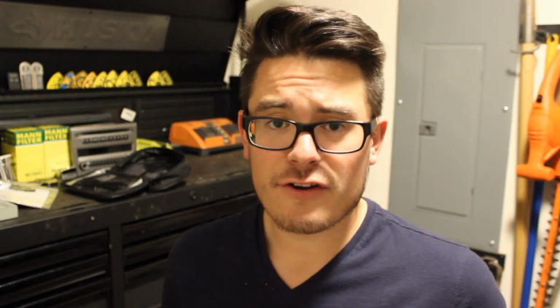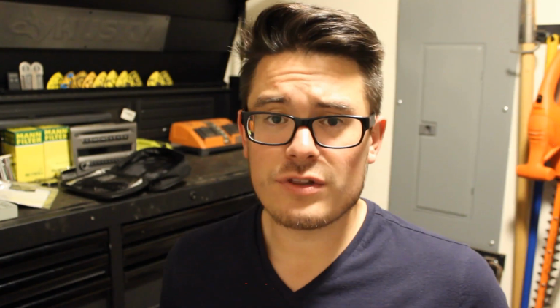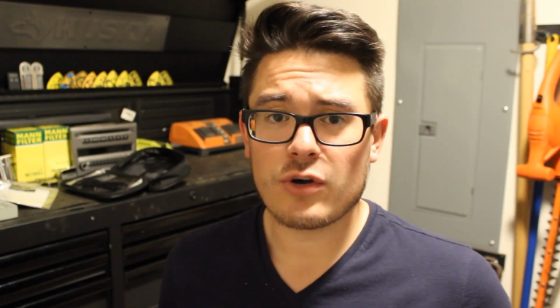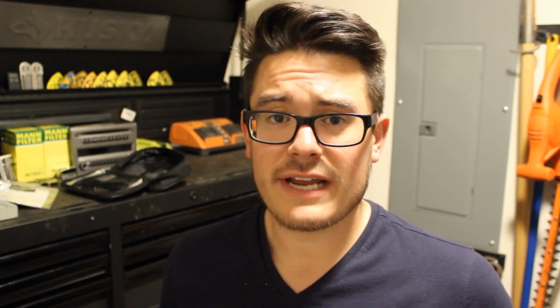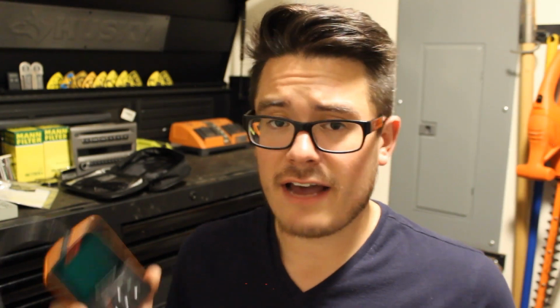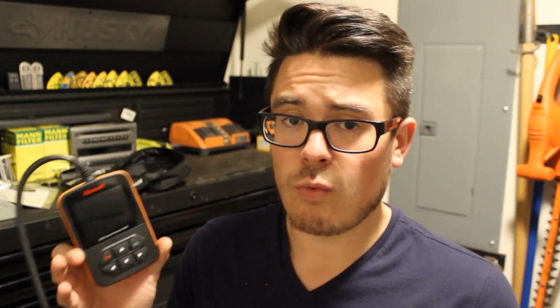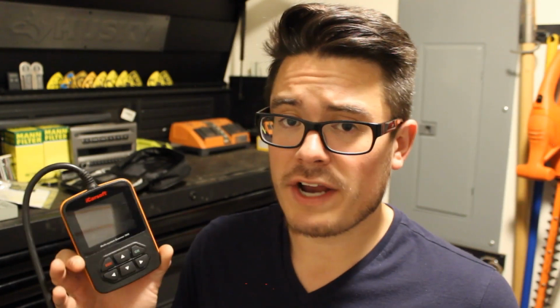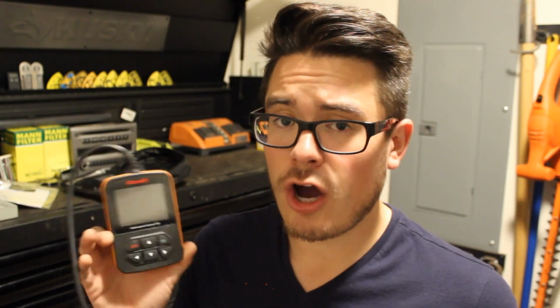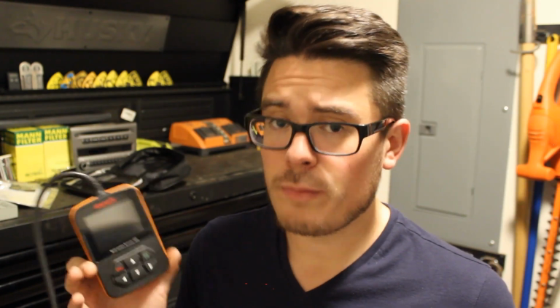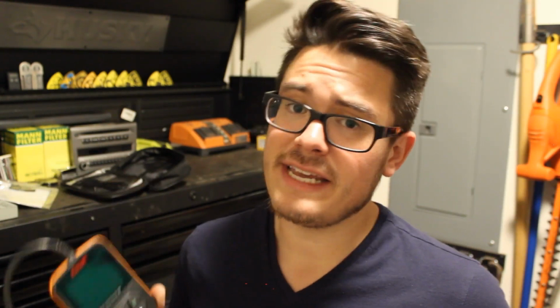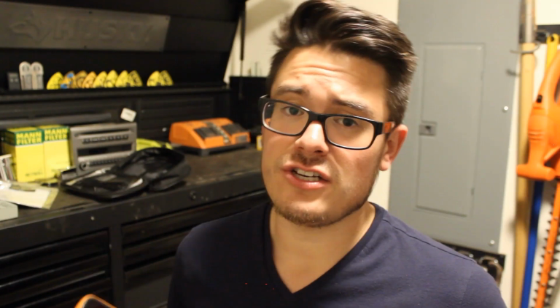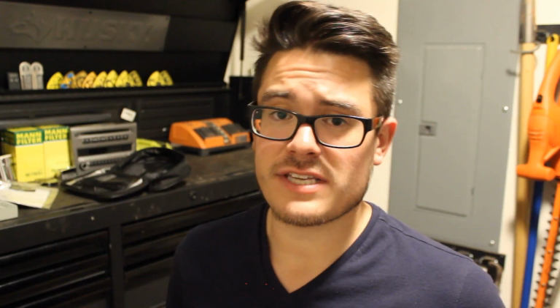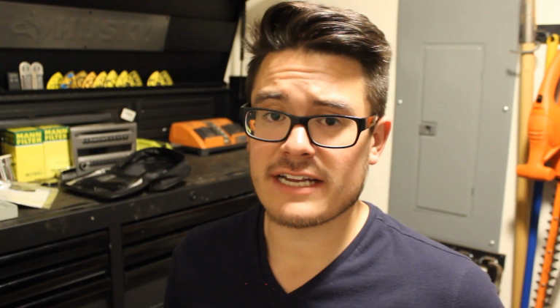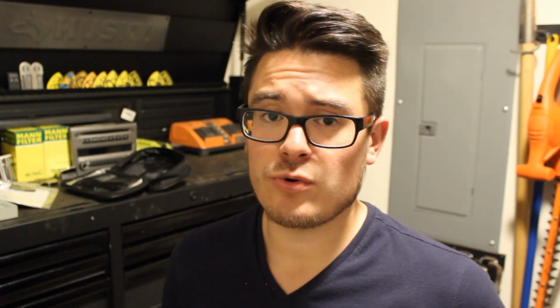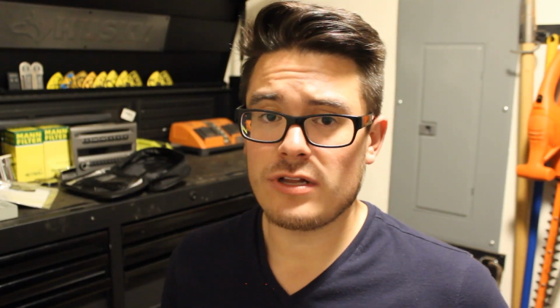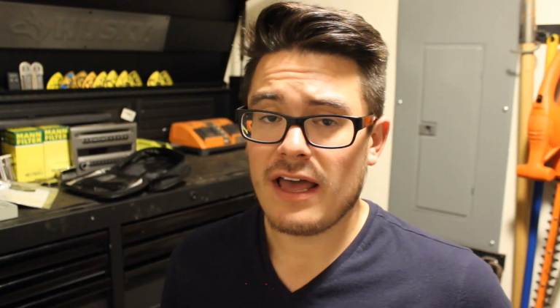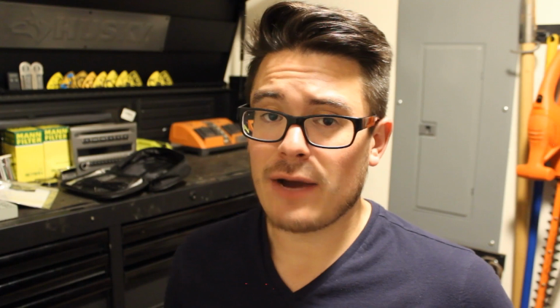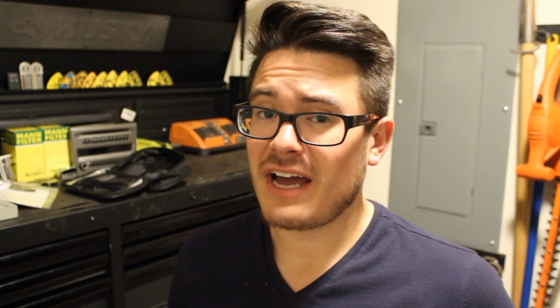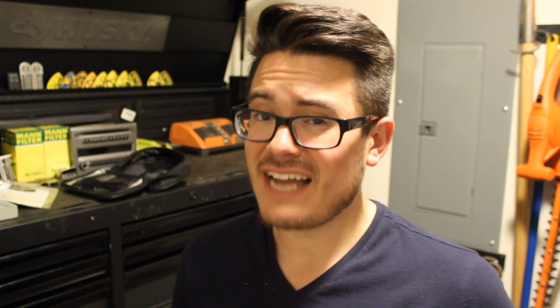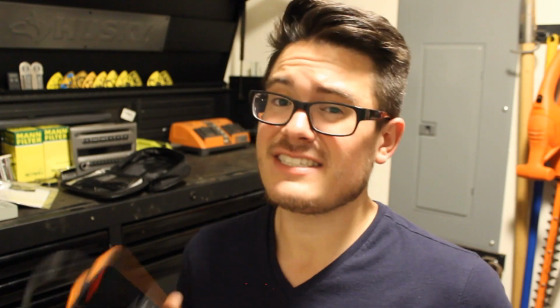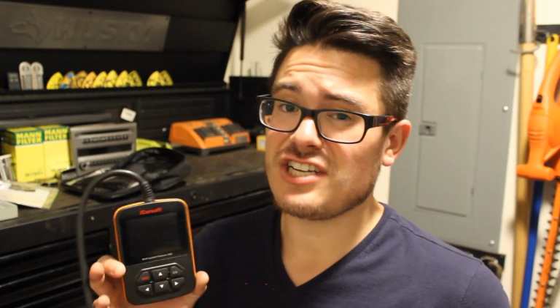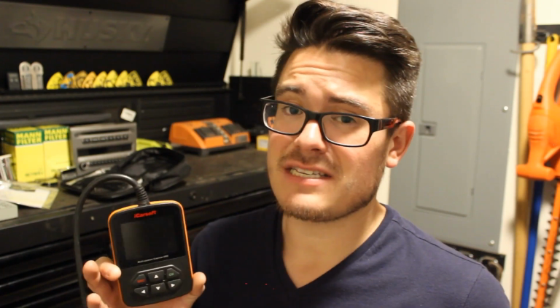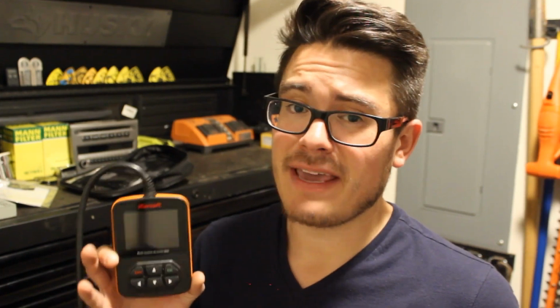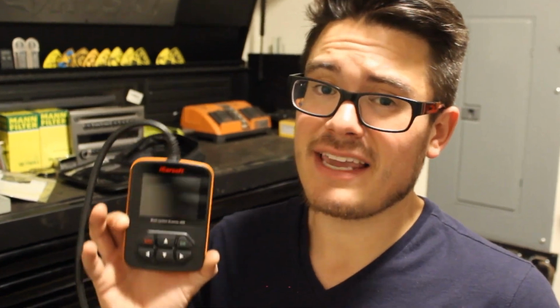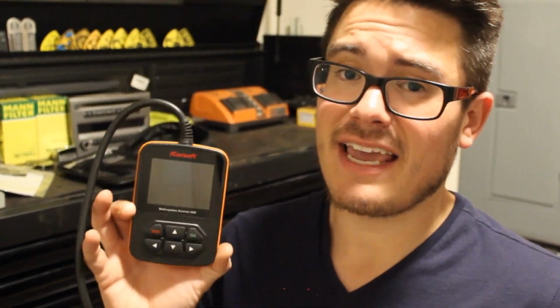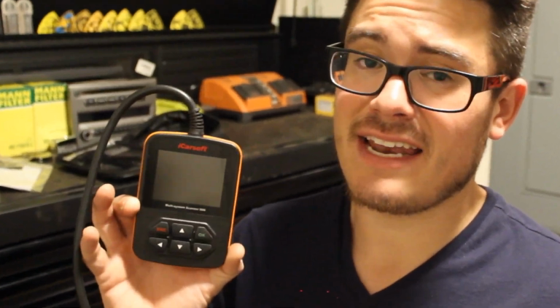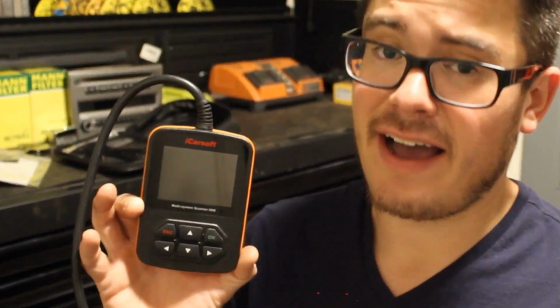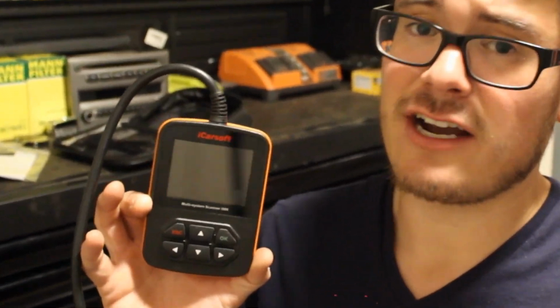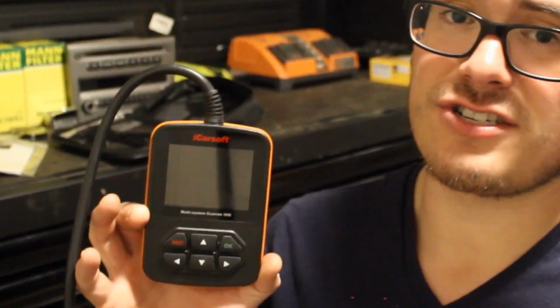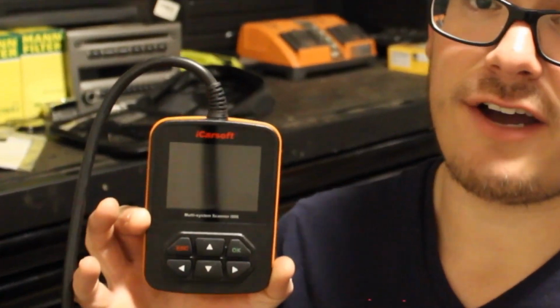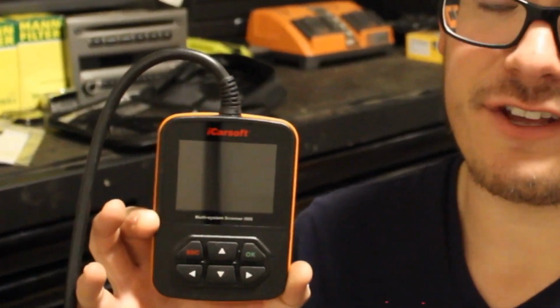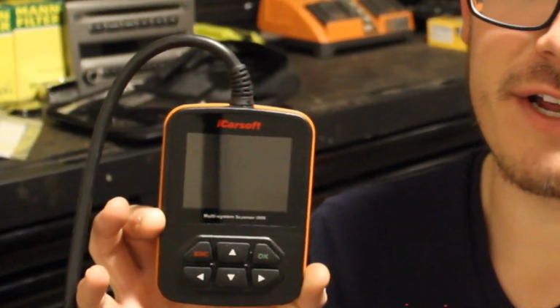If you're only going to have one OBD2 scan tool, I would highly suggest making it an iCarSoft unit.